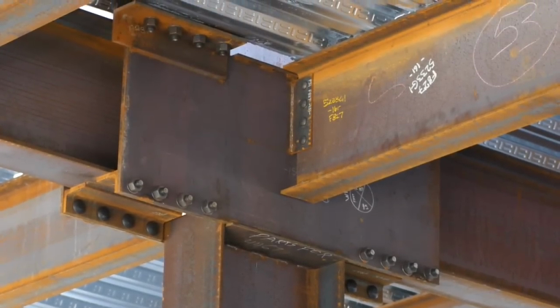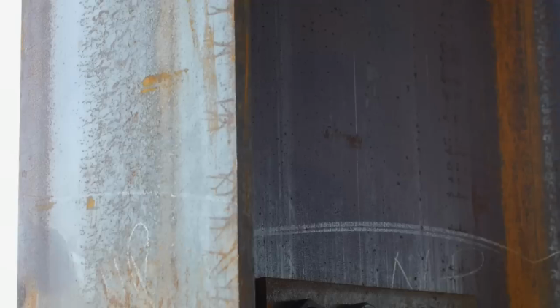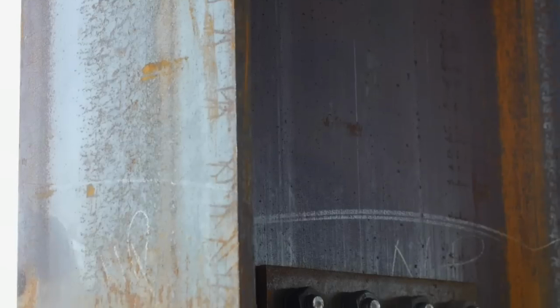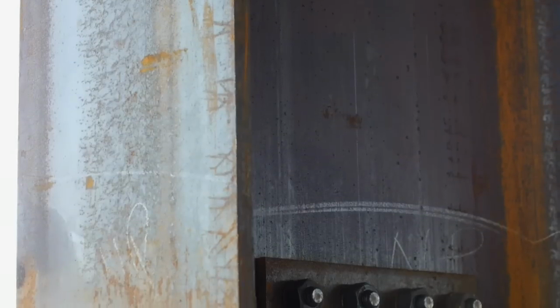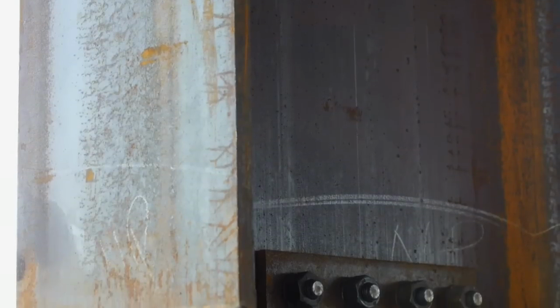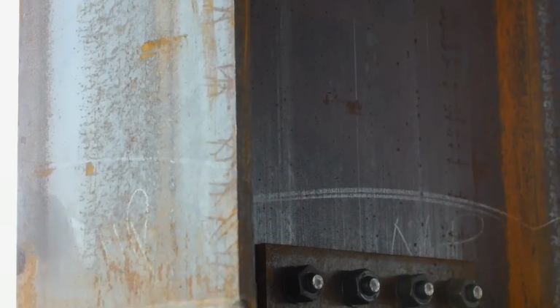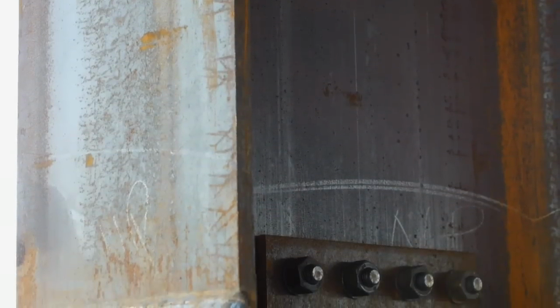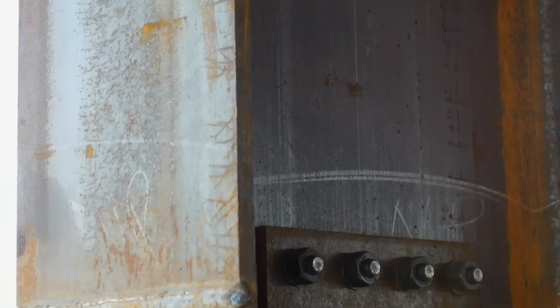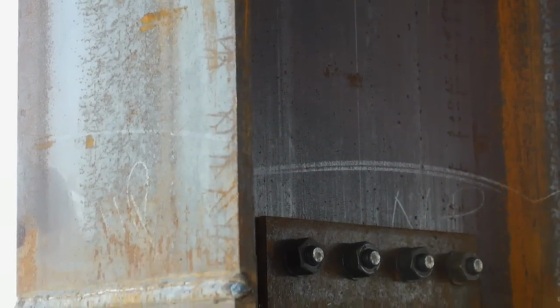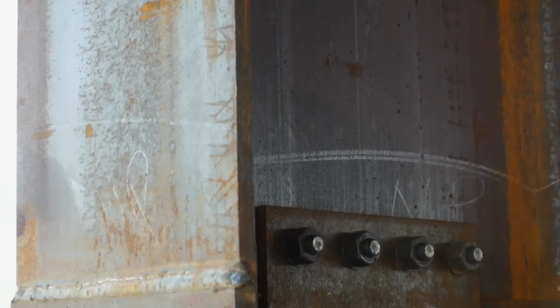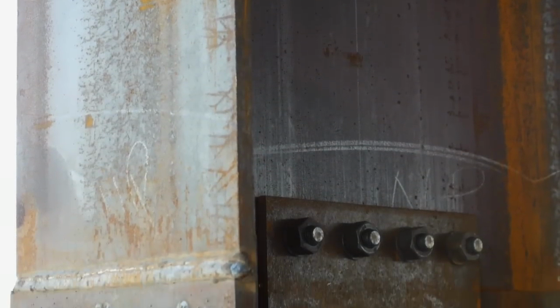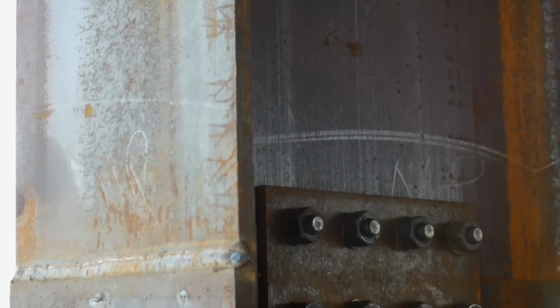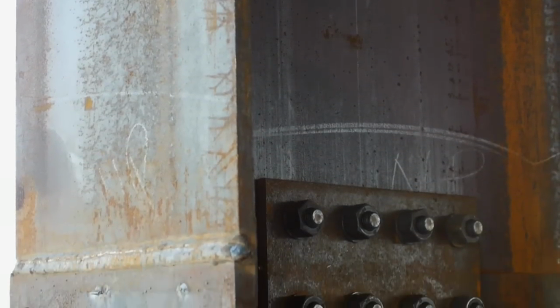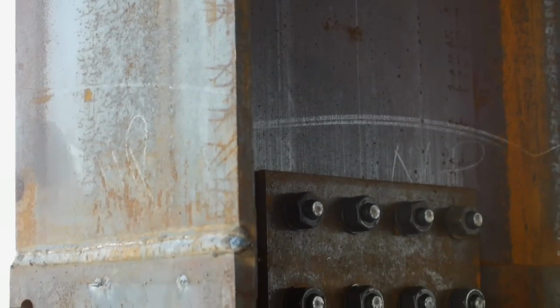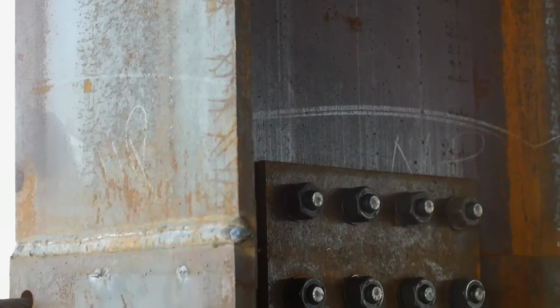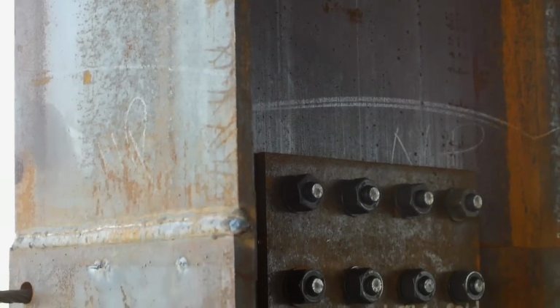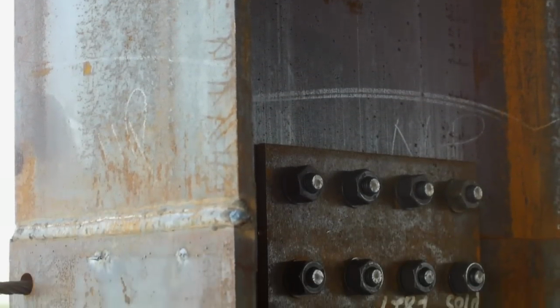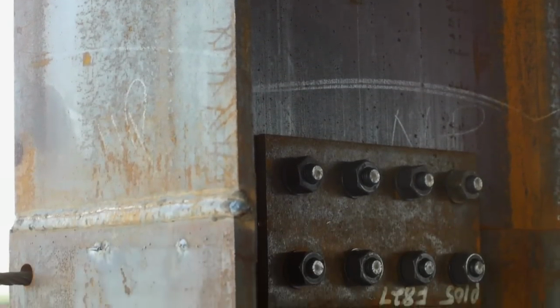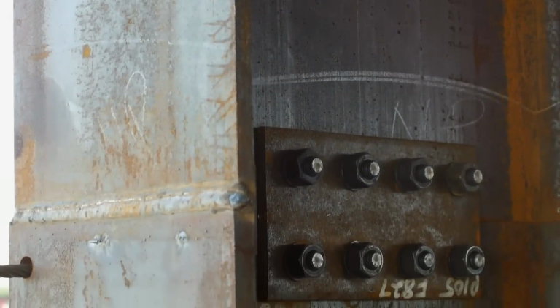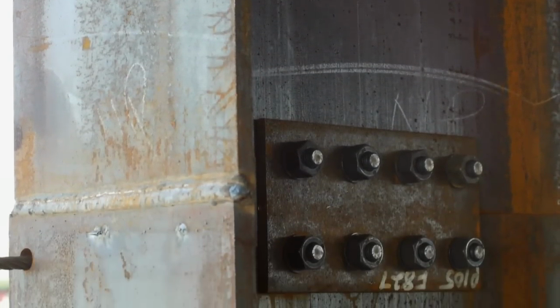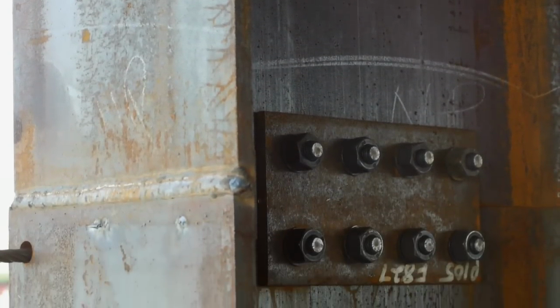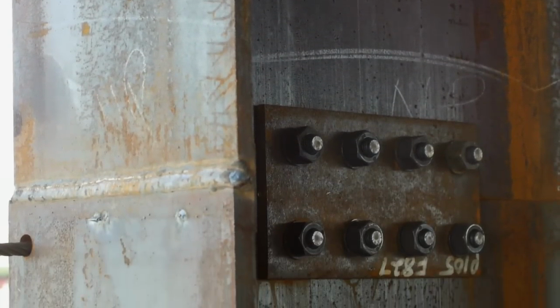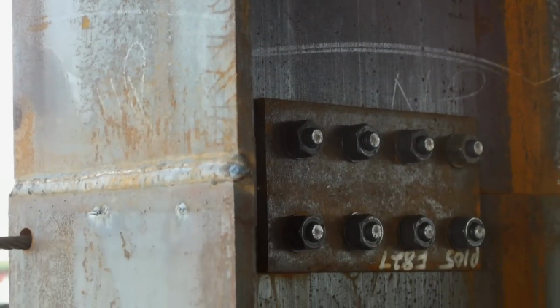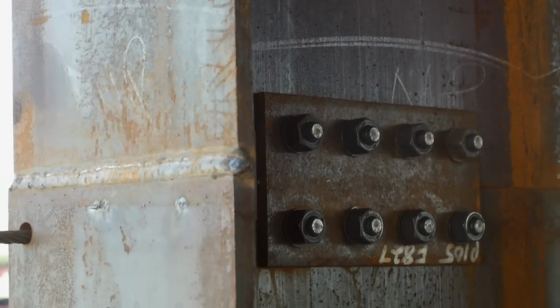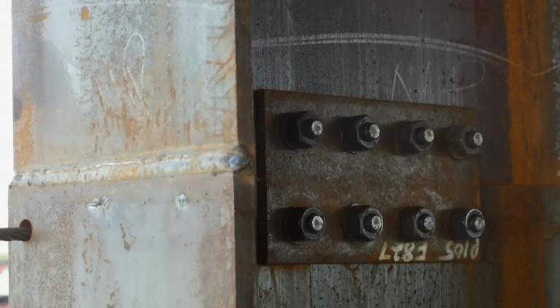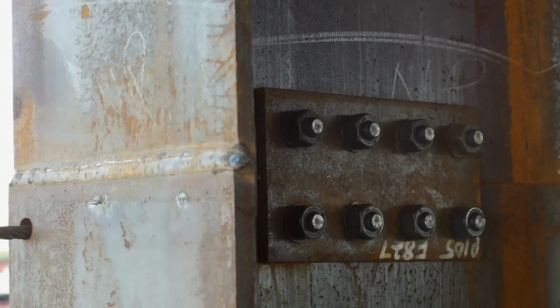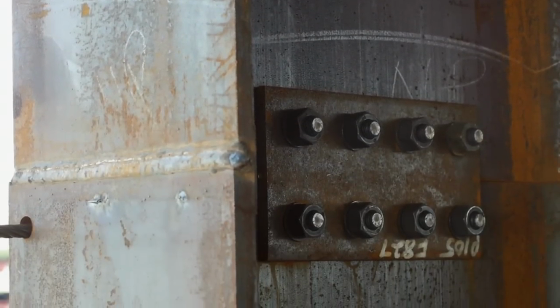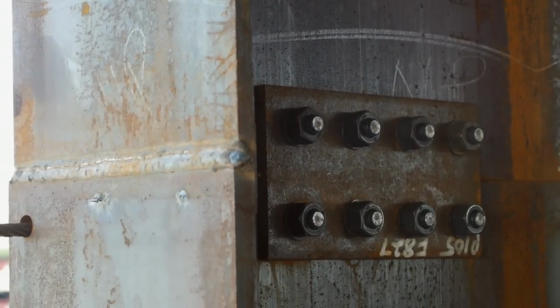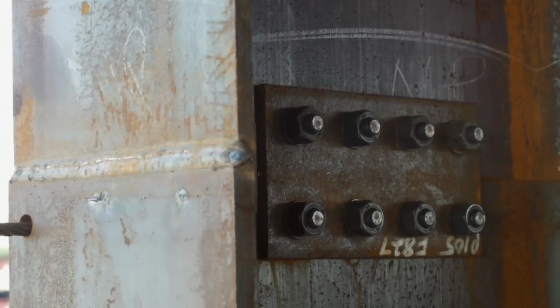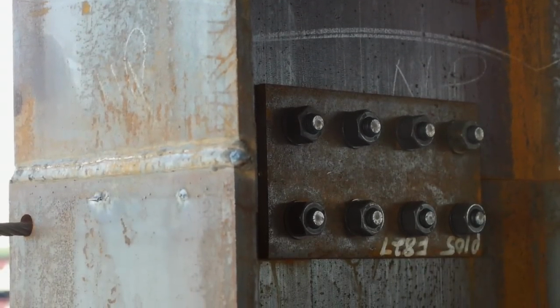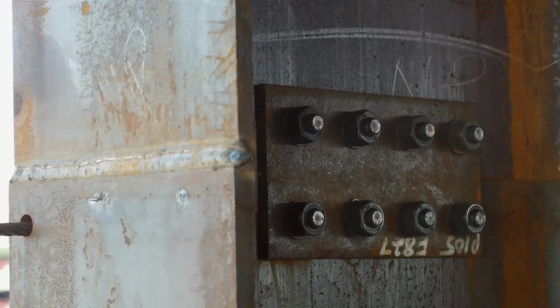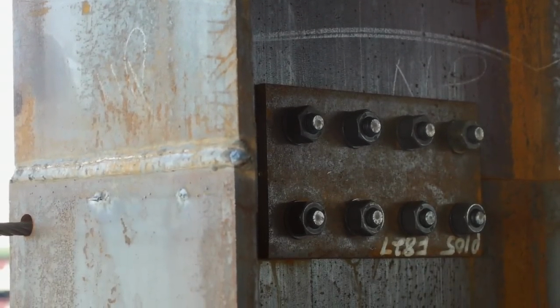It should be noted that column splices are specified by the engineer of record.